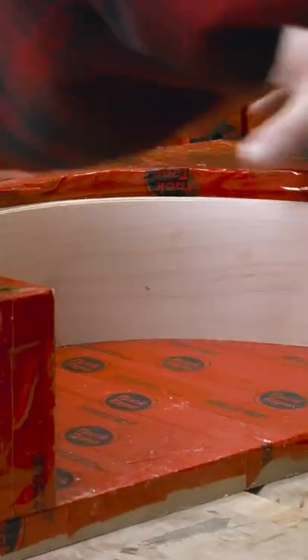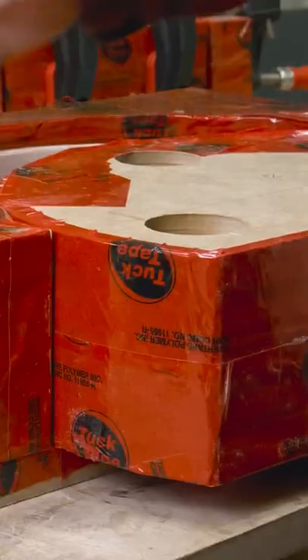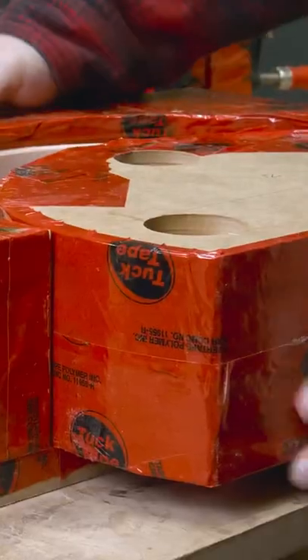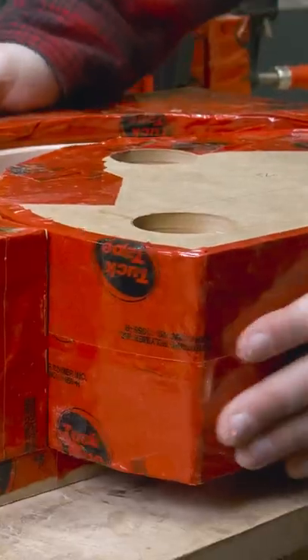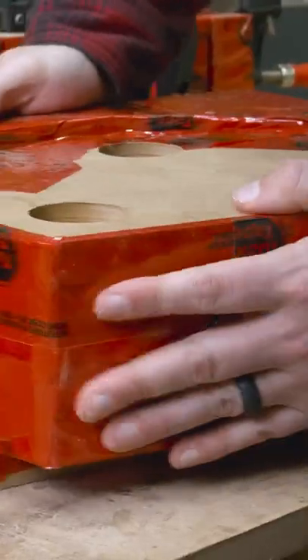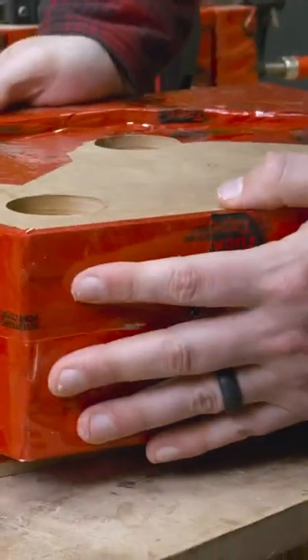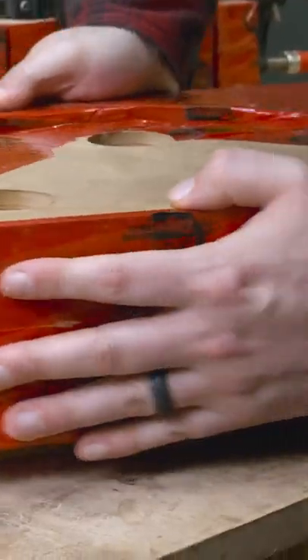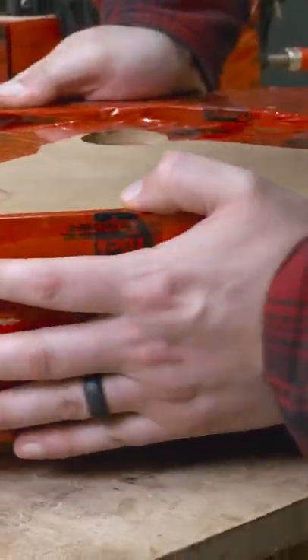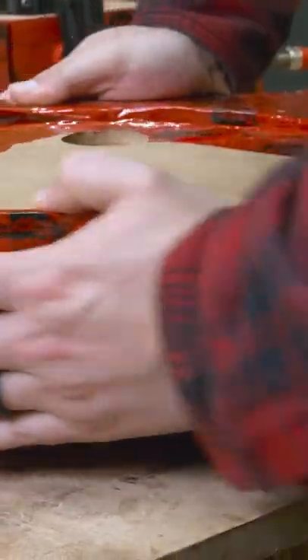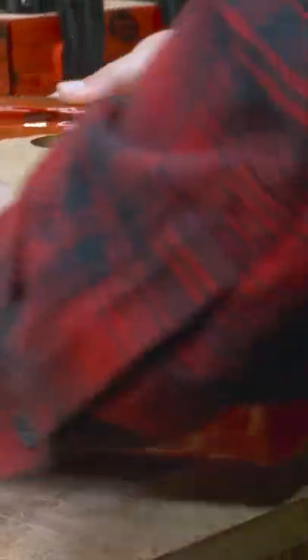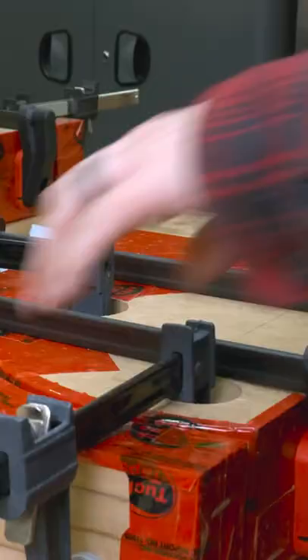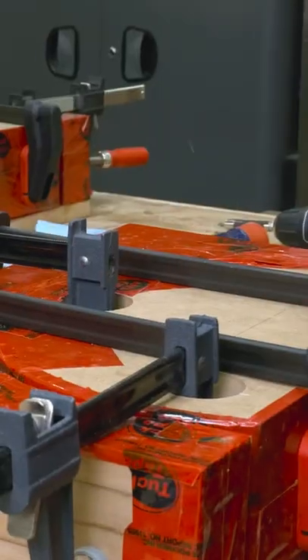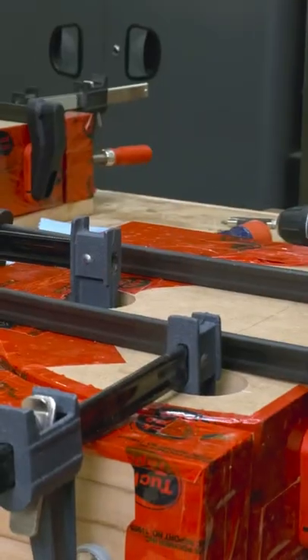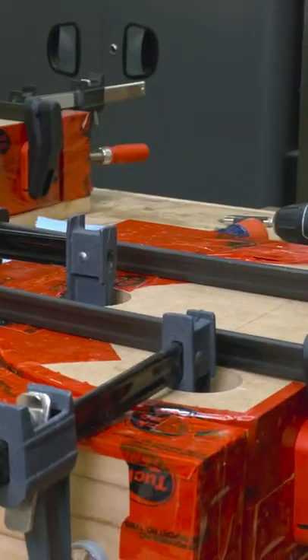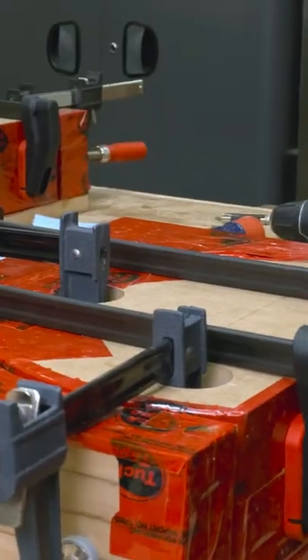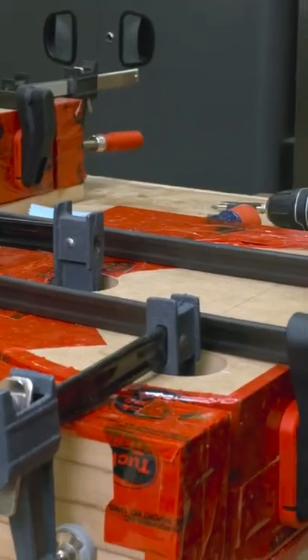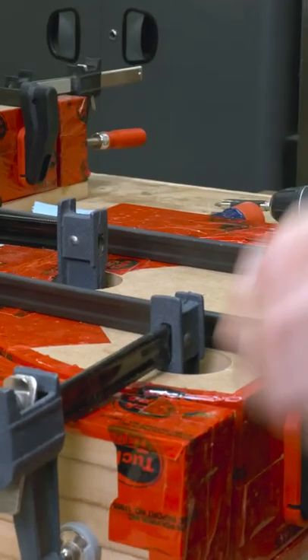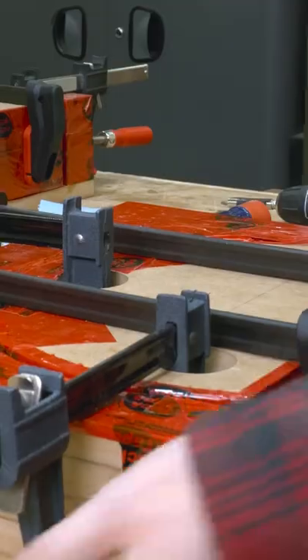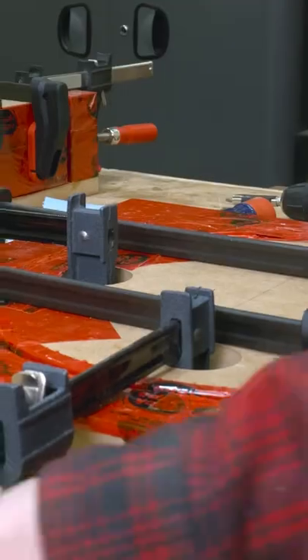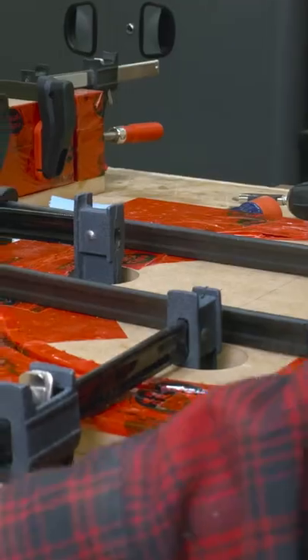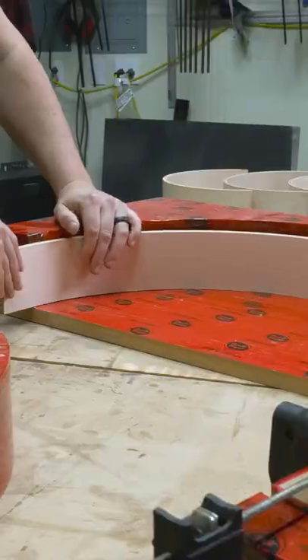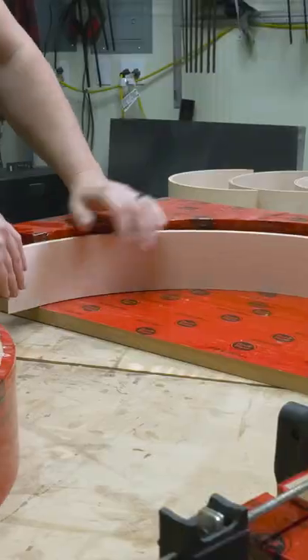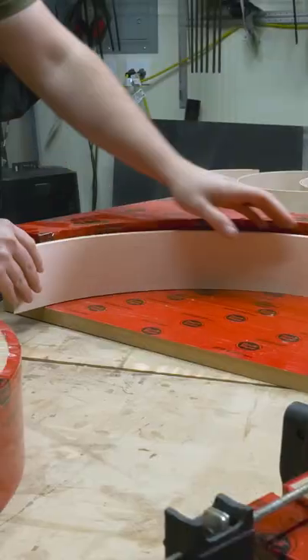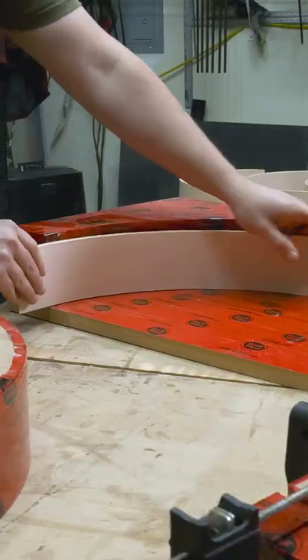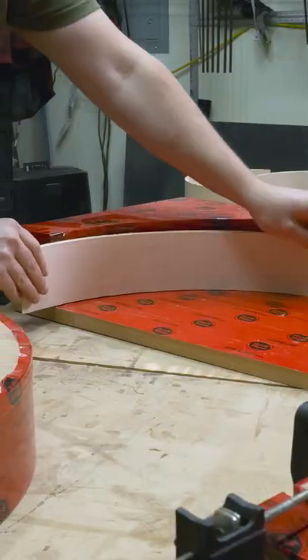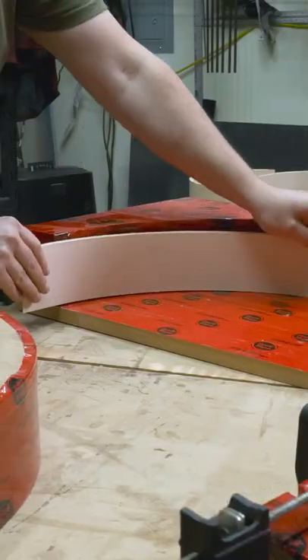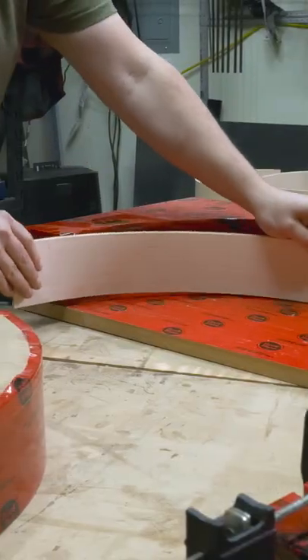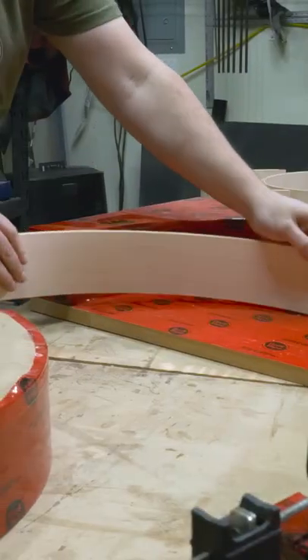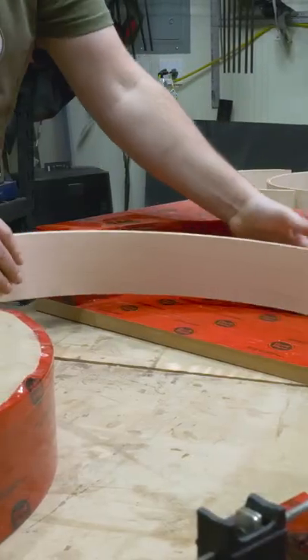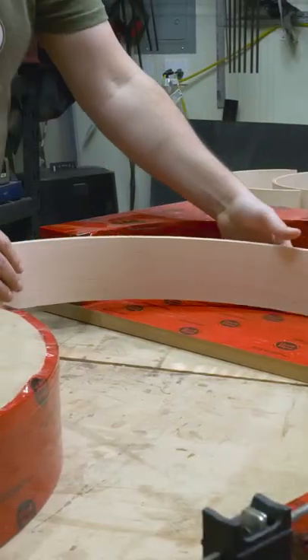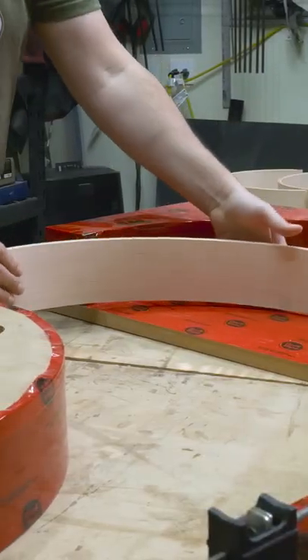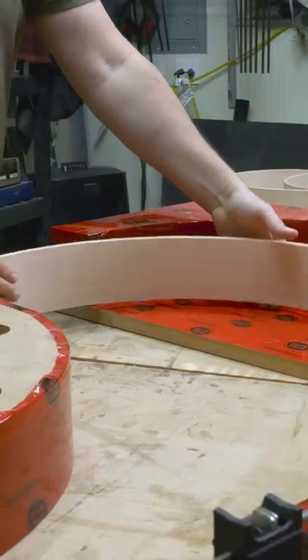Once all the laminations are in, clamp it shut and let it cure for 18 hours. Then you get to pop them out of the forms and see how they turned out.